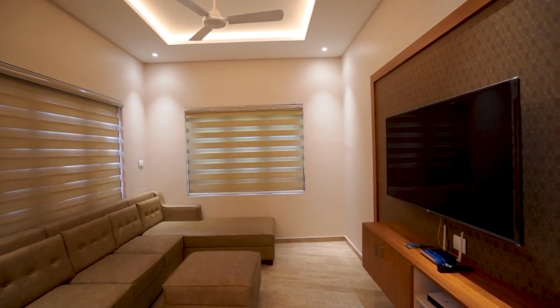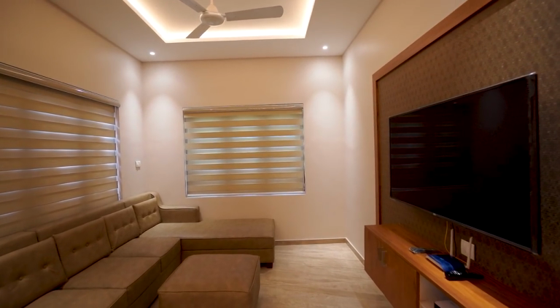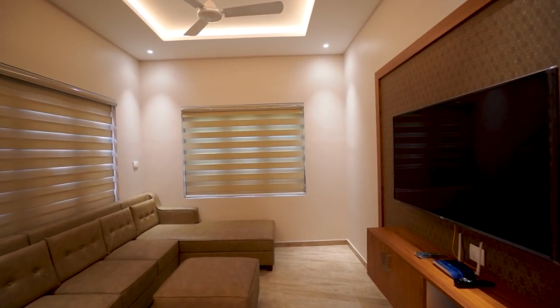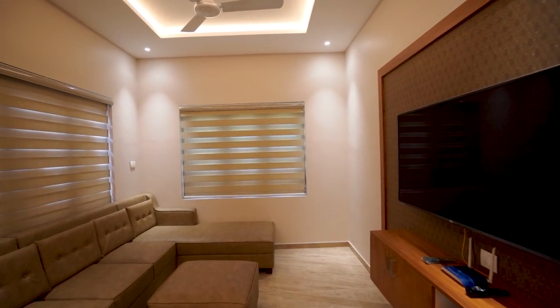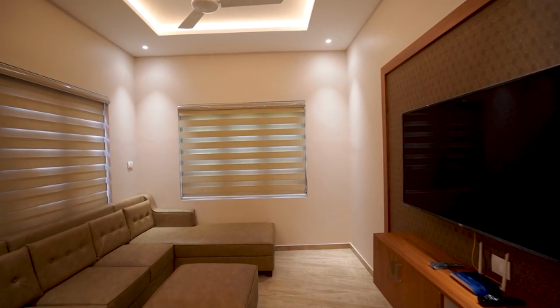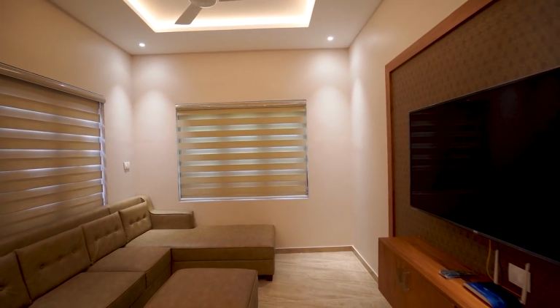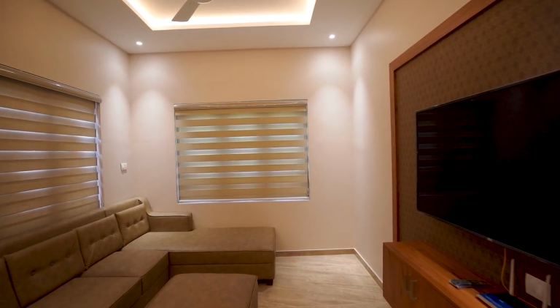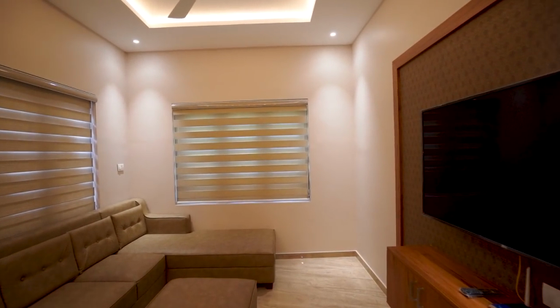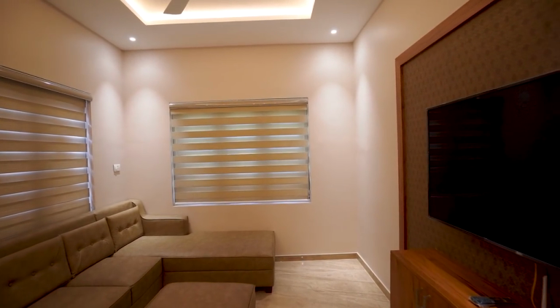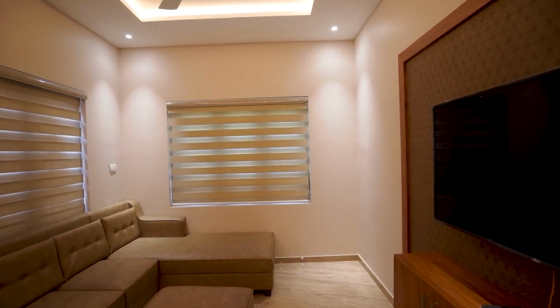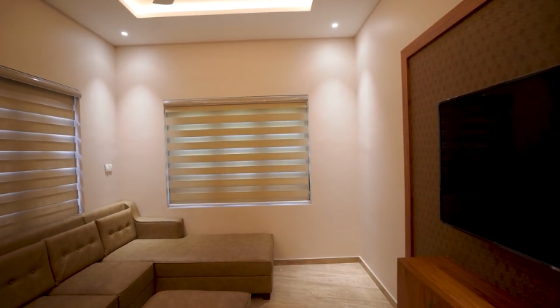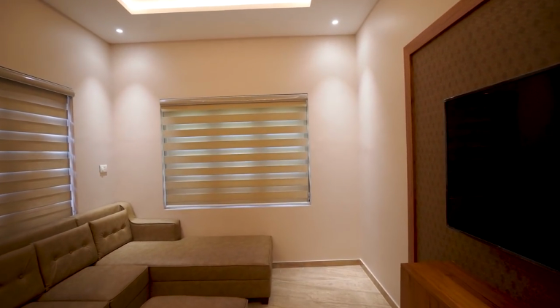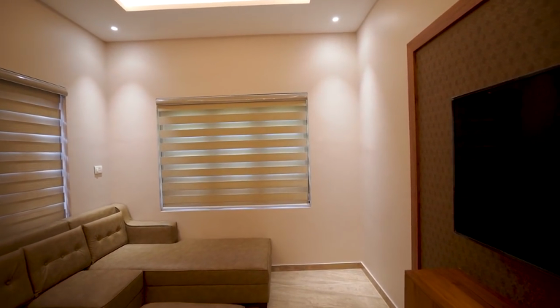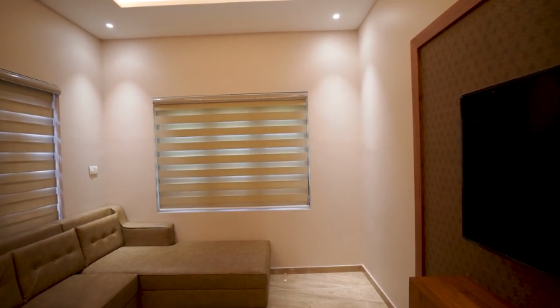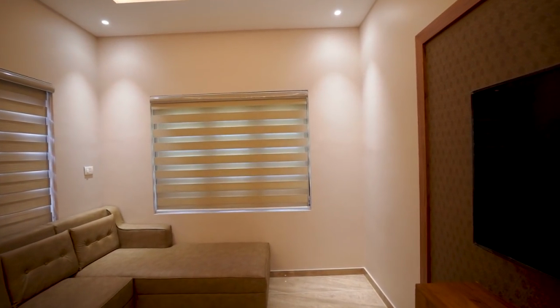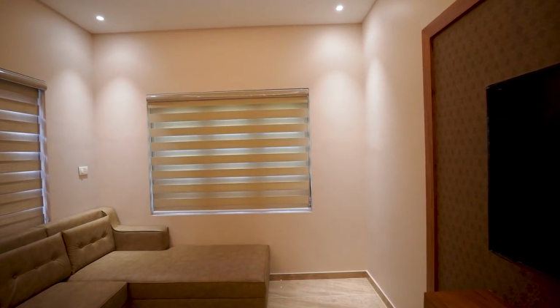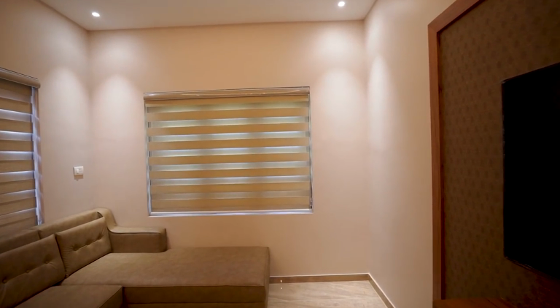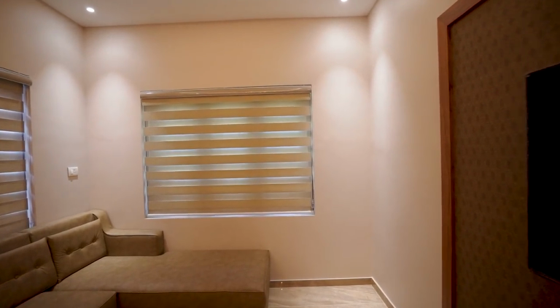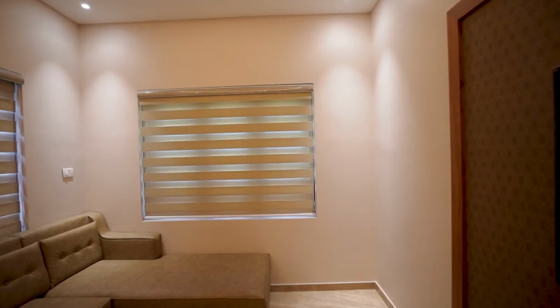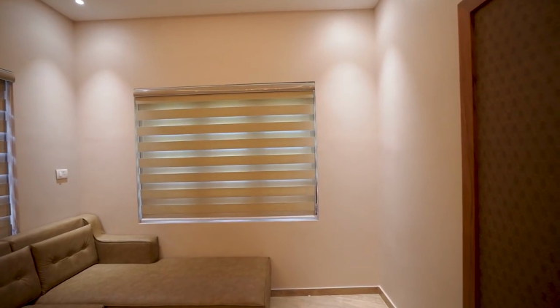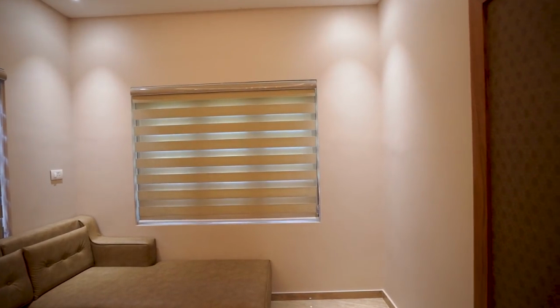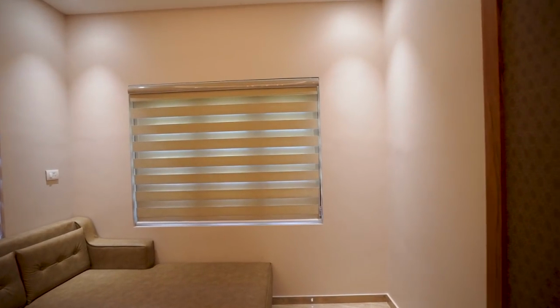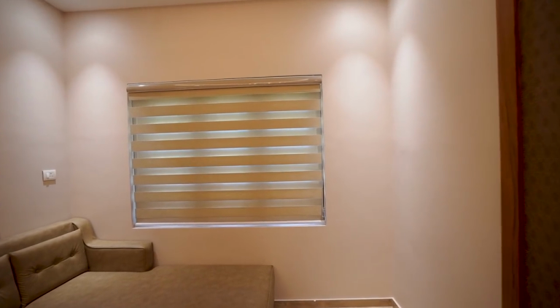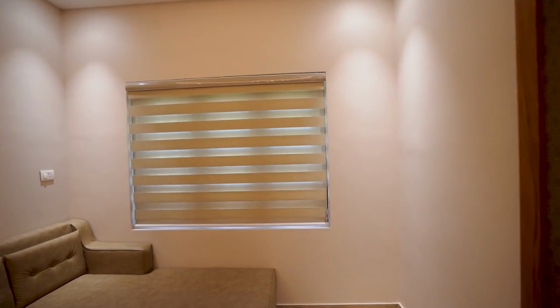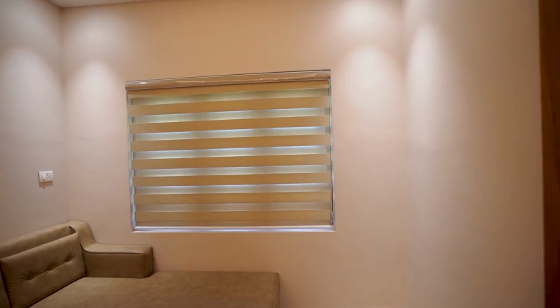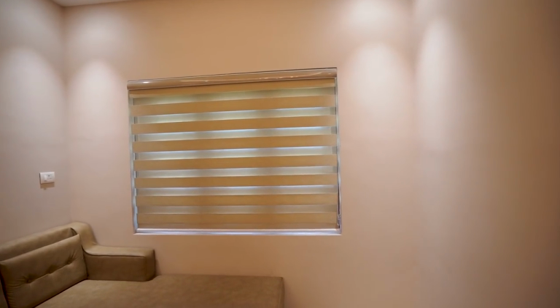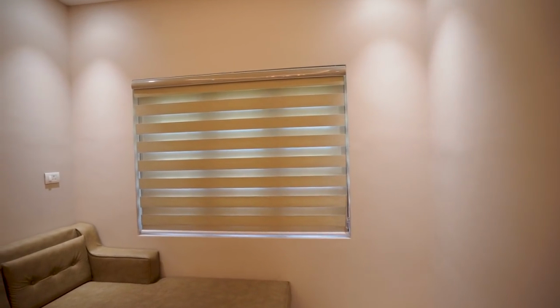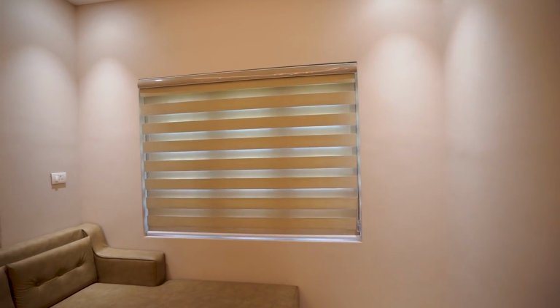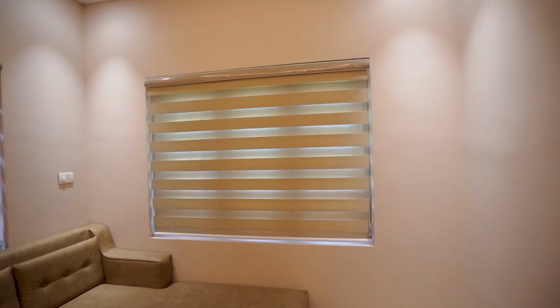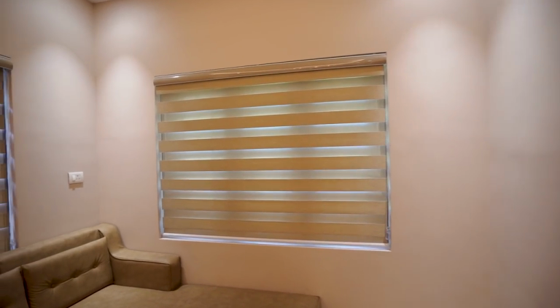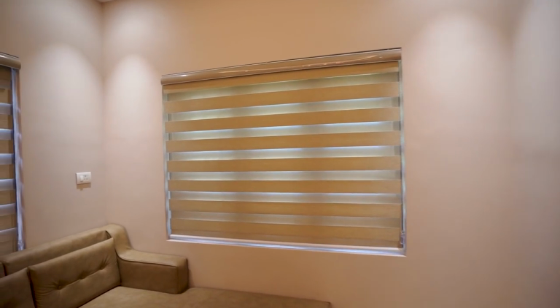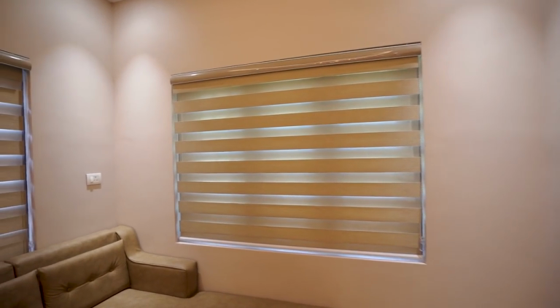LED spot lights, curtains, and hanging bulbs bring an attractive view to this upper living area.